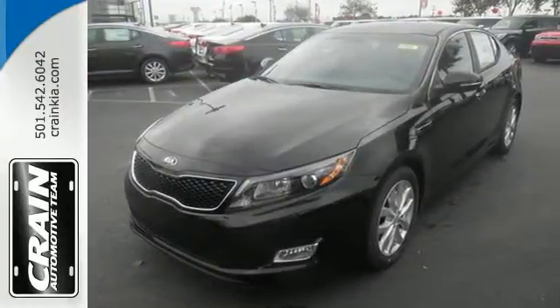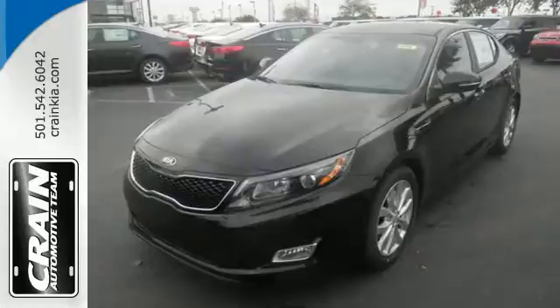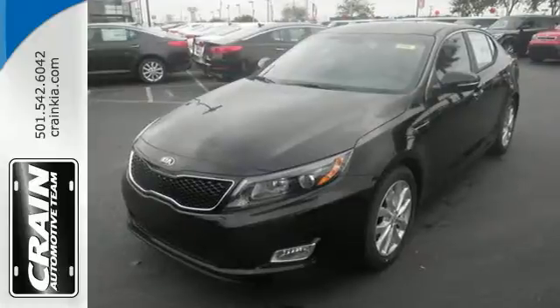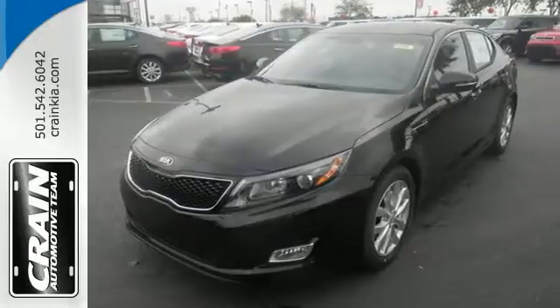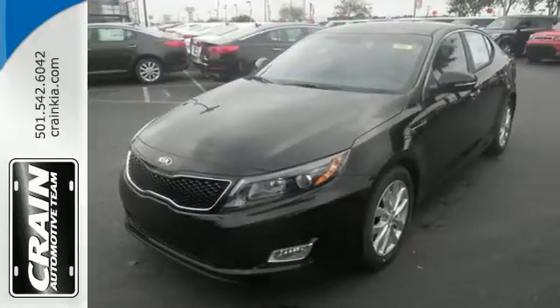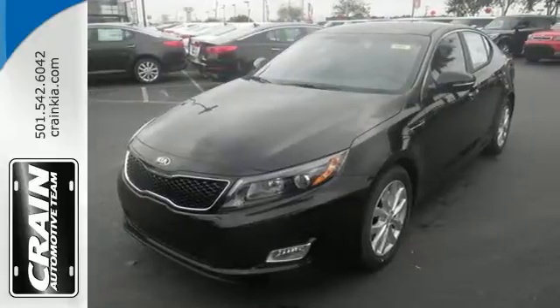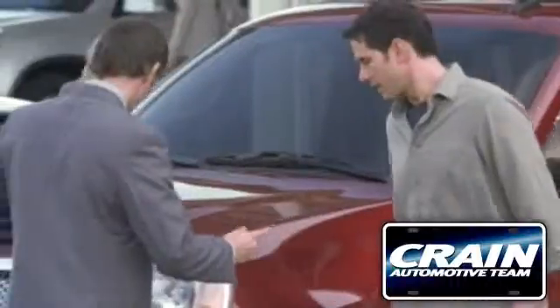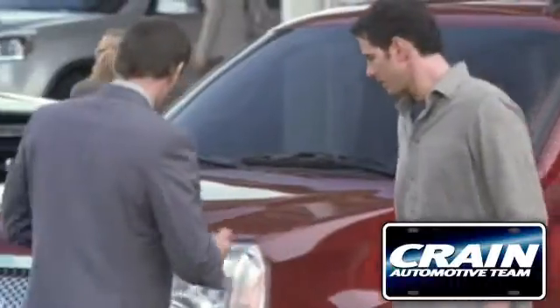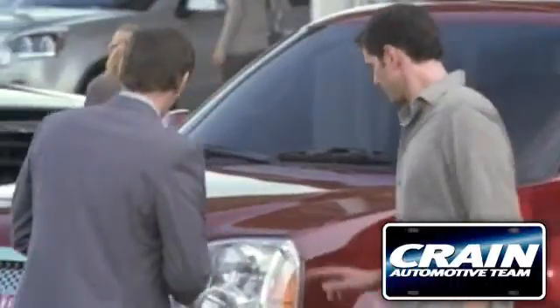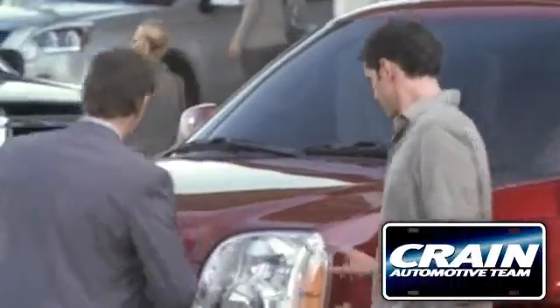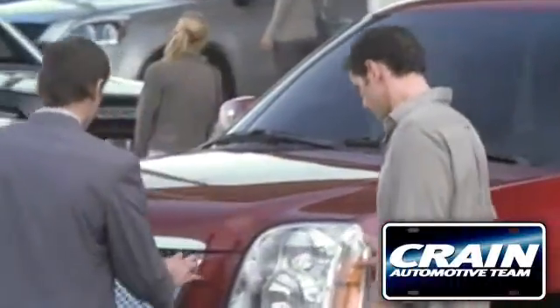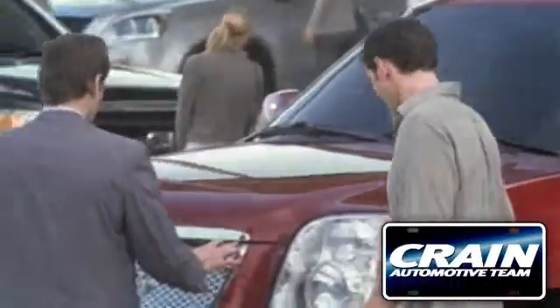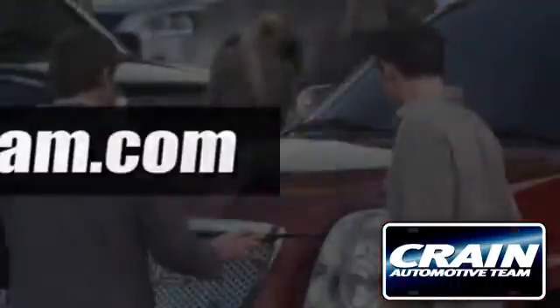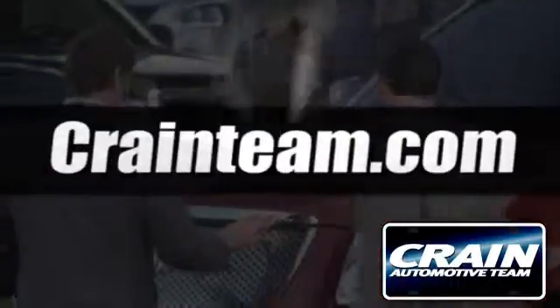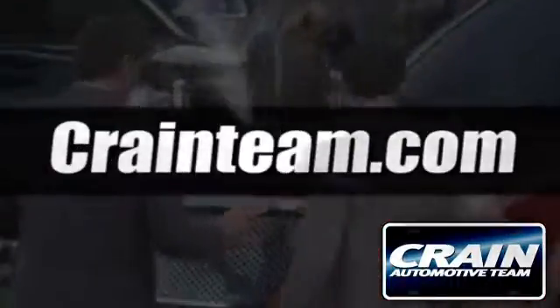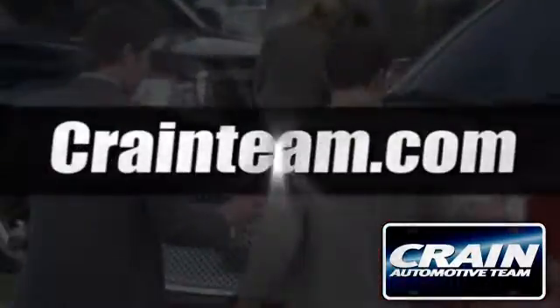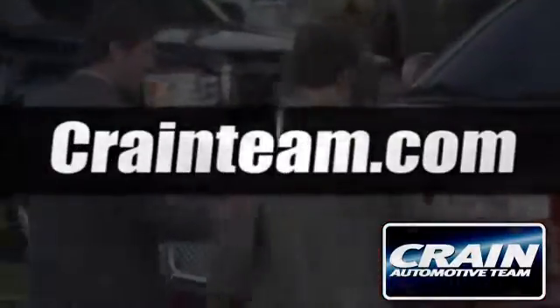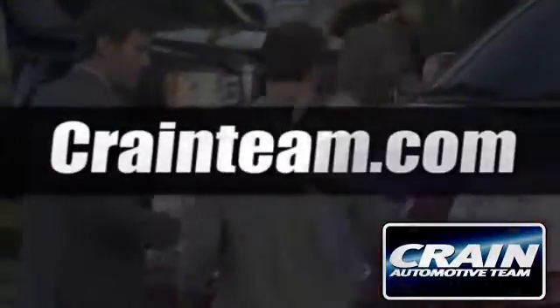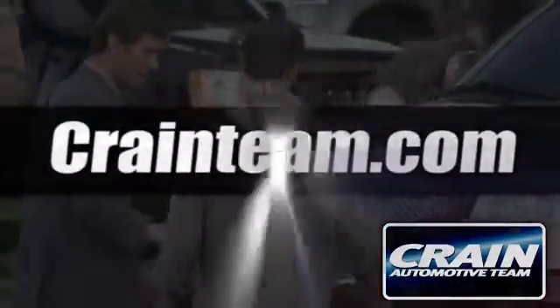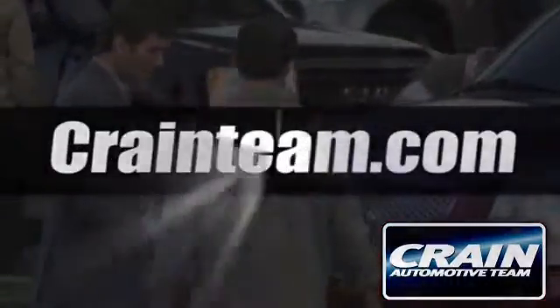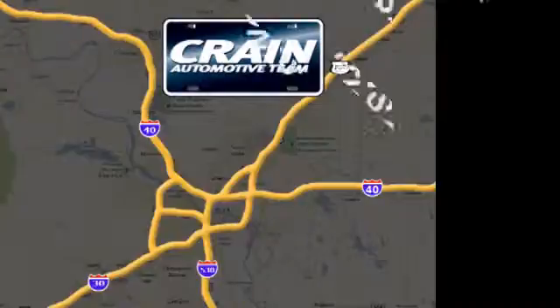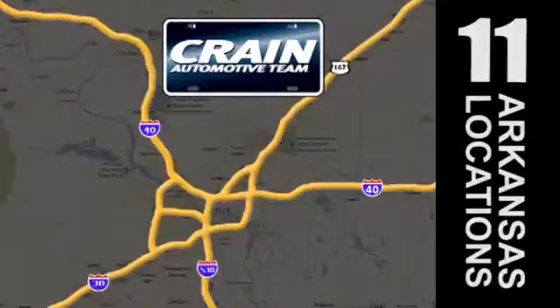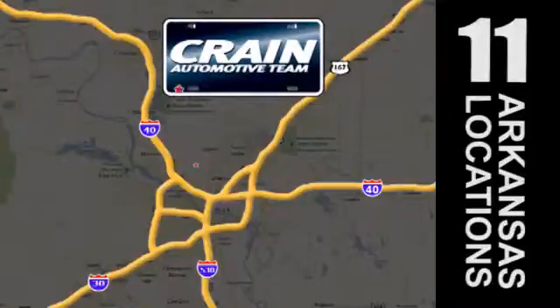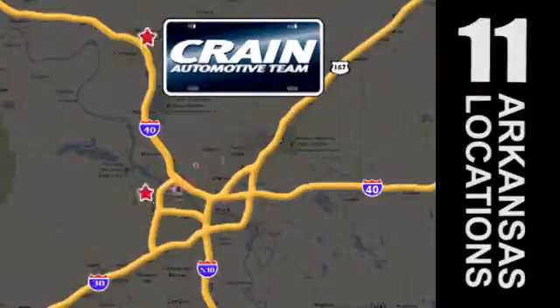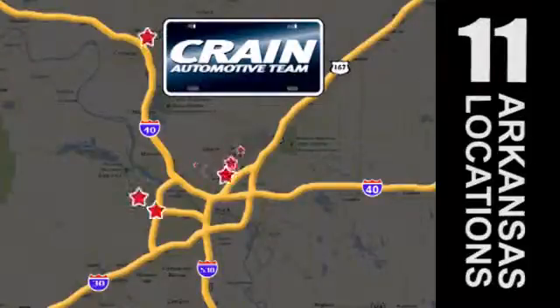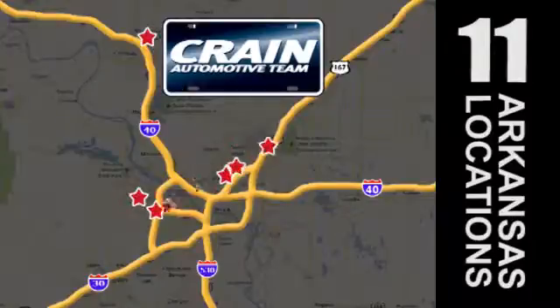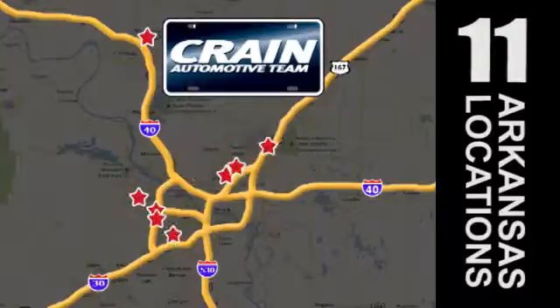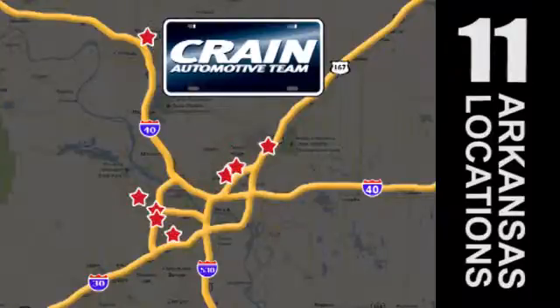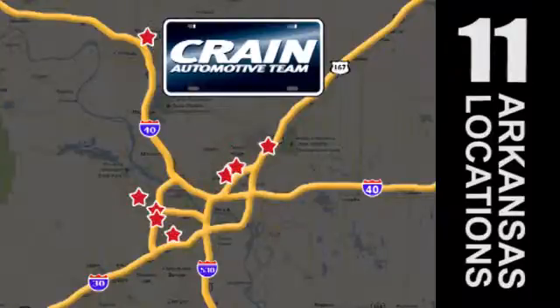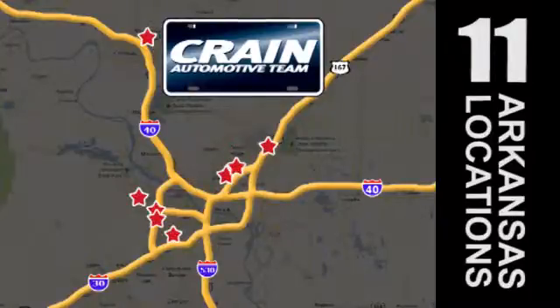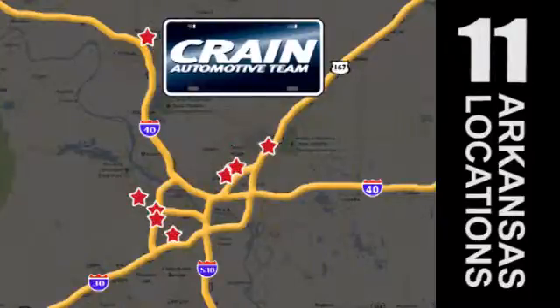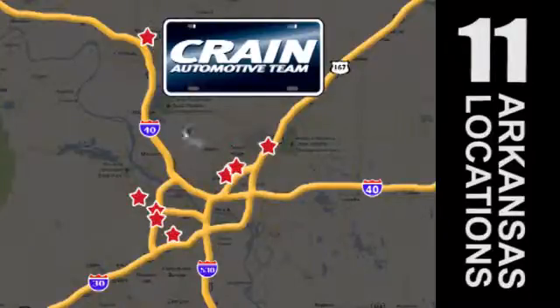Visit us anytime at craneteam.com. Go, go, go. The Craneteam's got them. Craneteam.com.